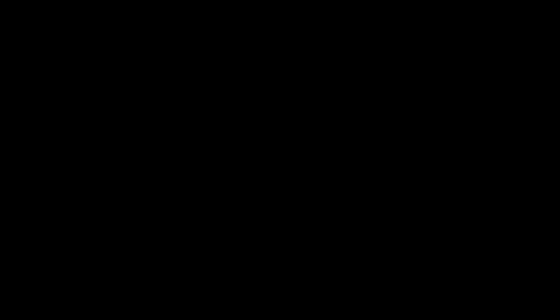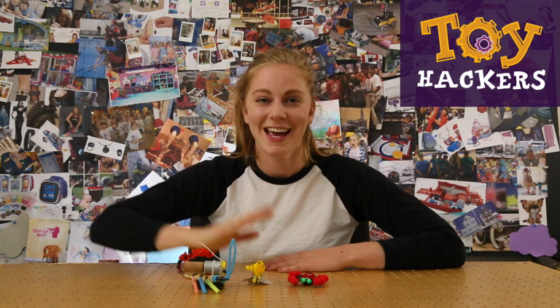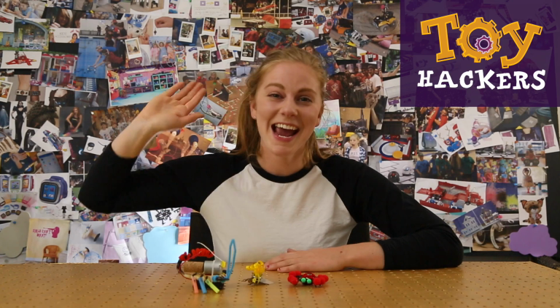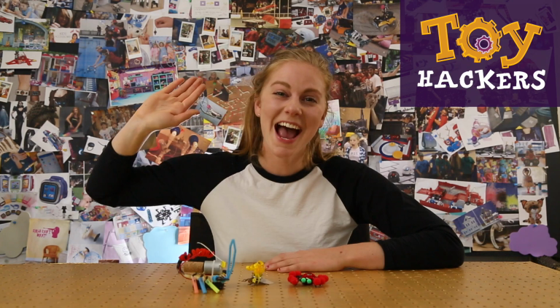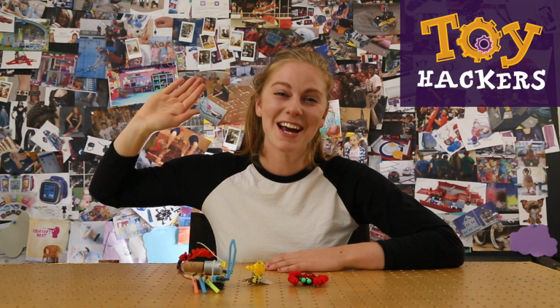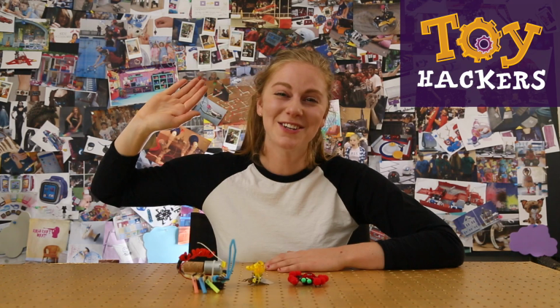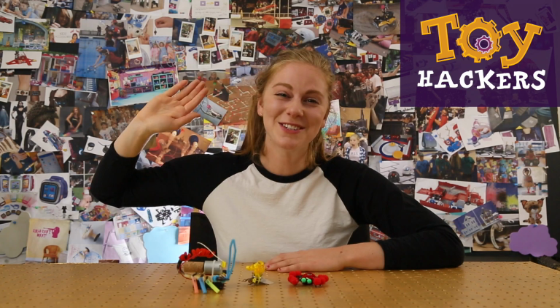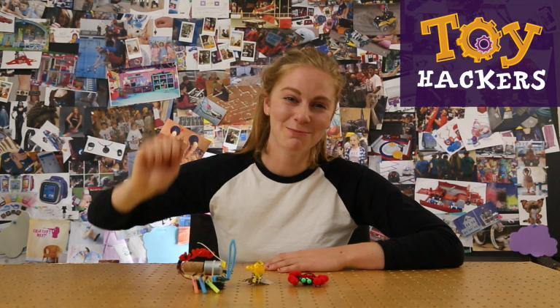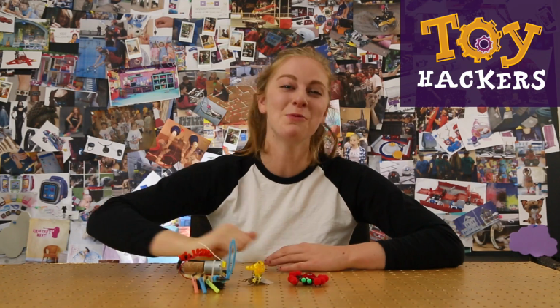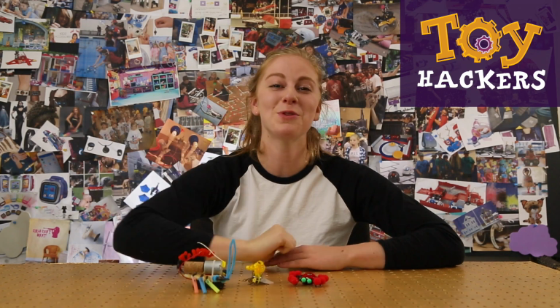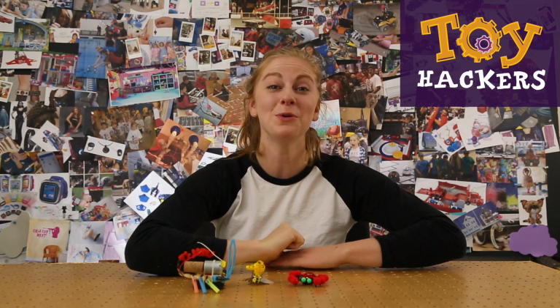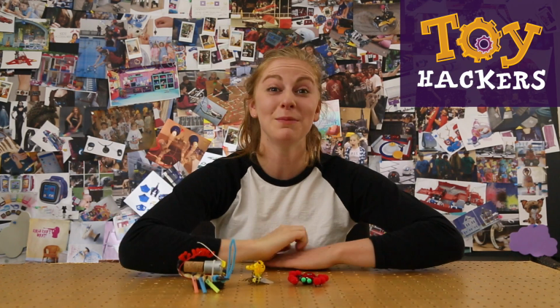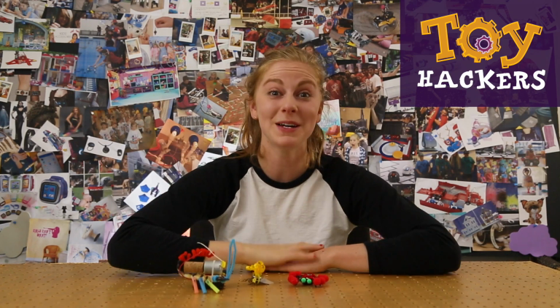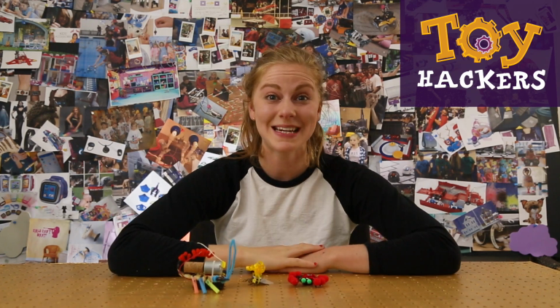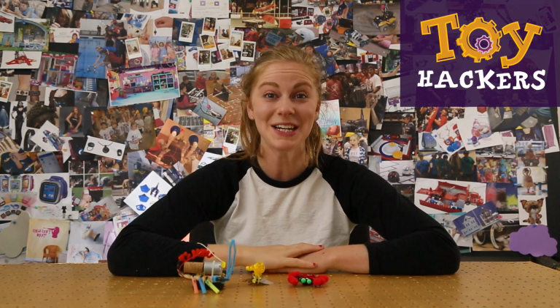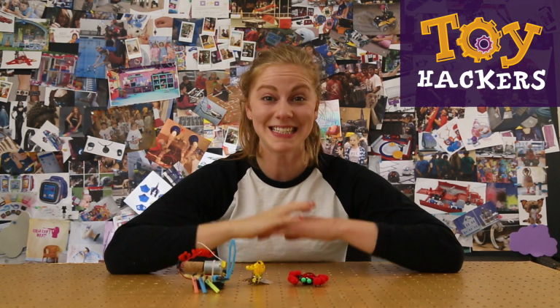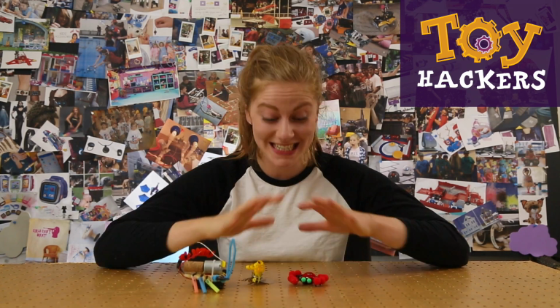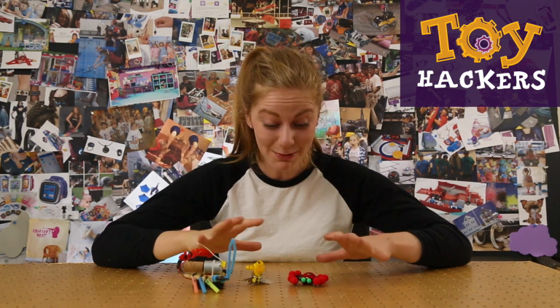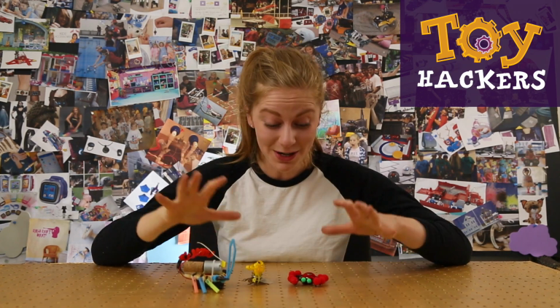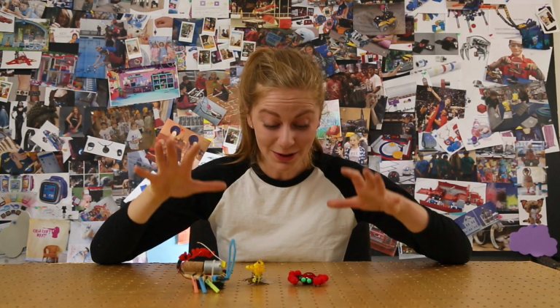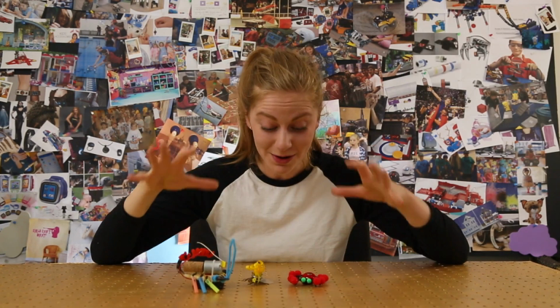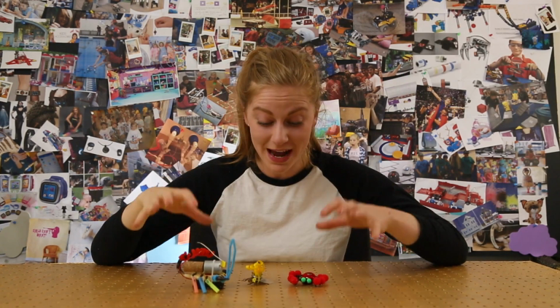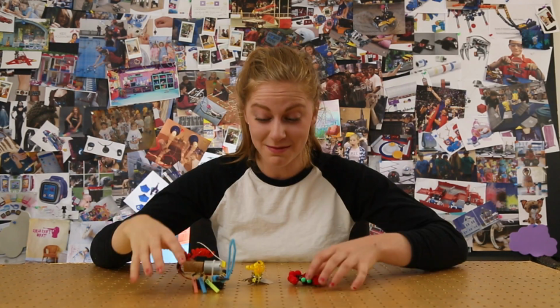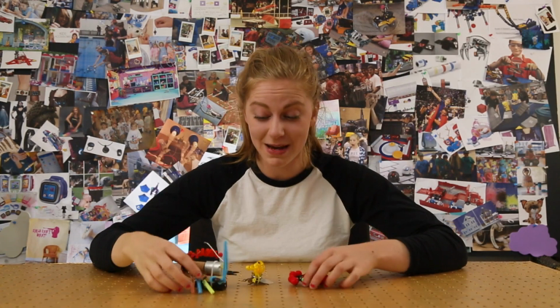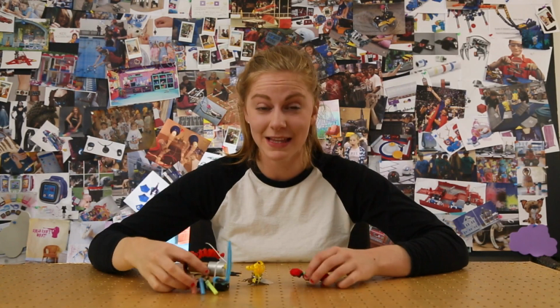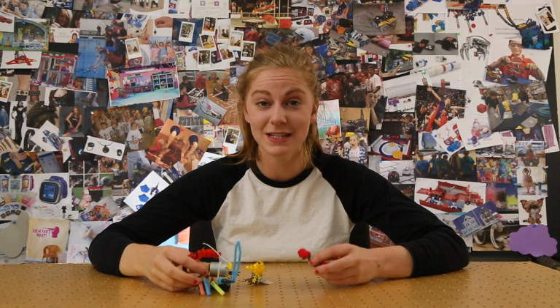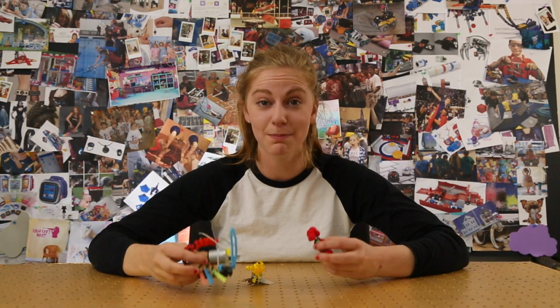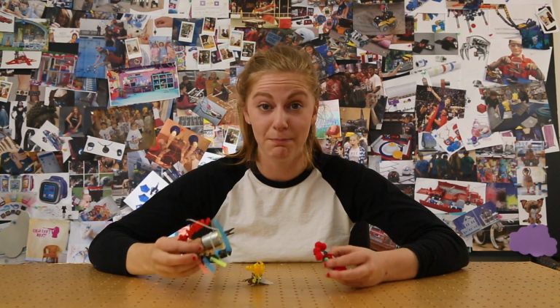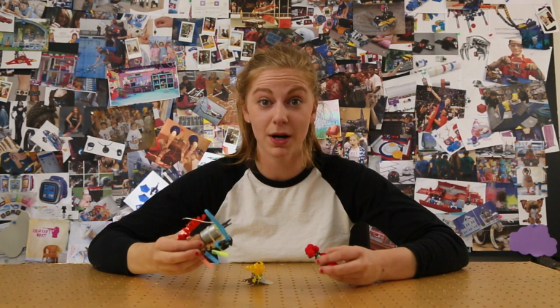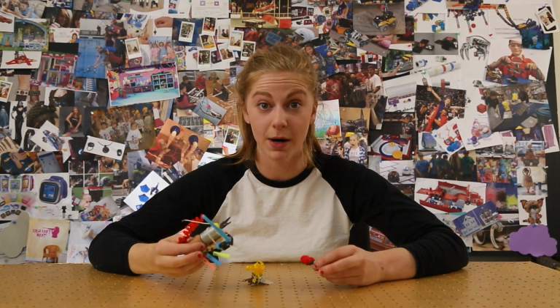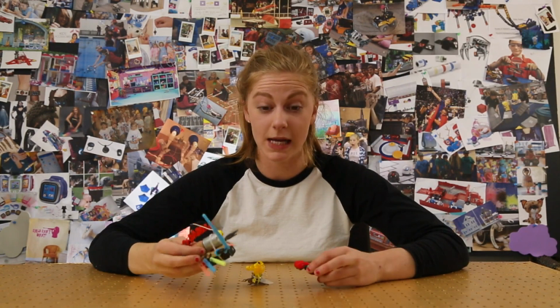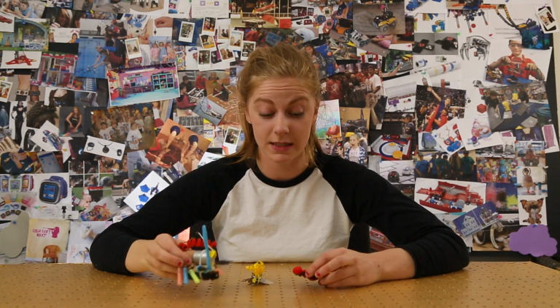Hey hackers! Simone with GoldieBlox here and today we're gonna learn how to make these bug bots.